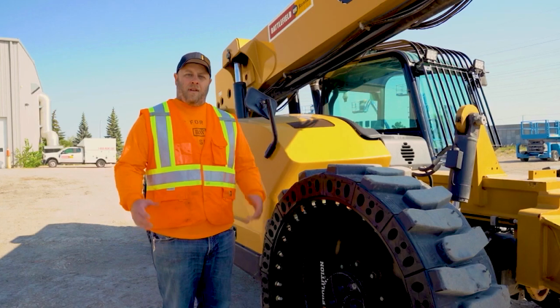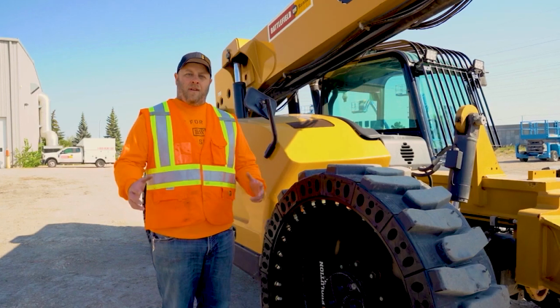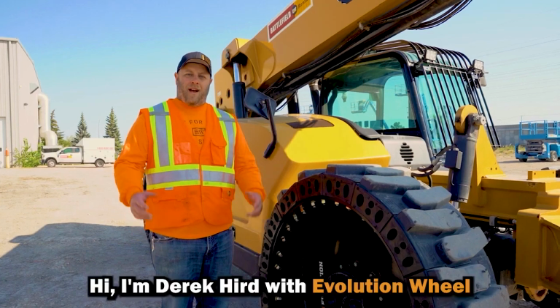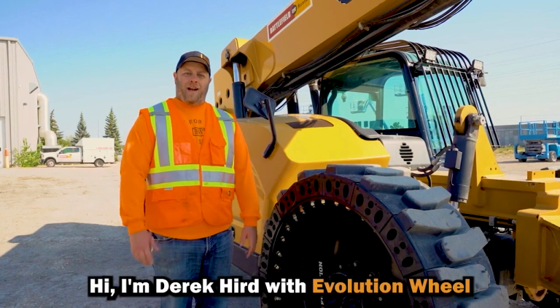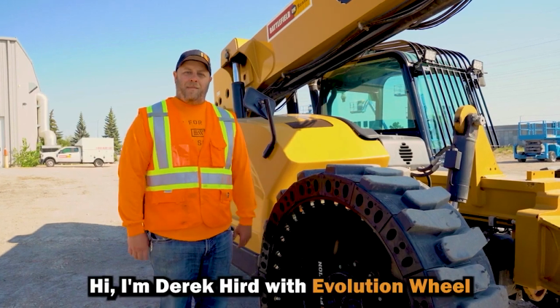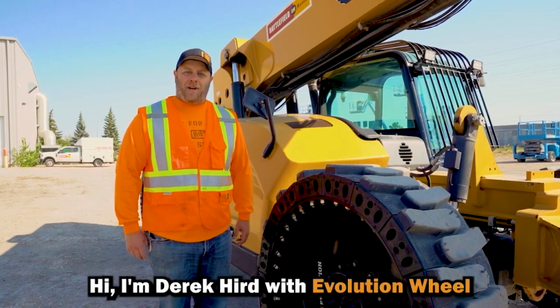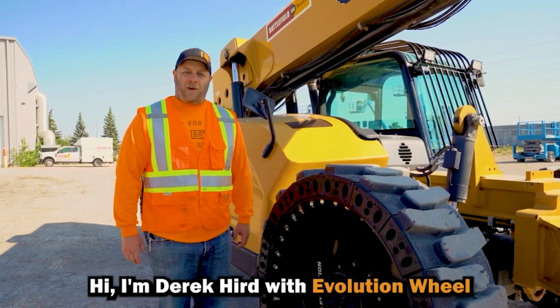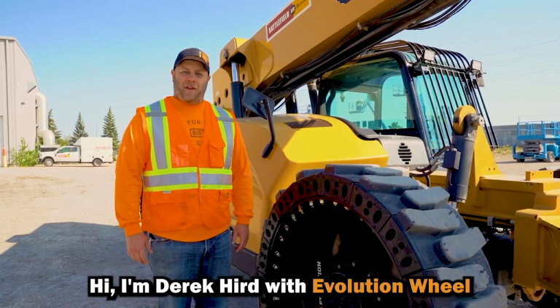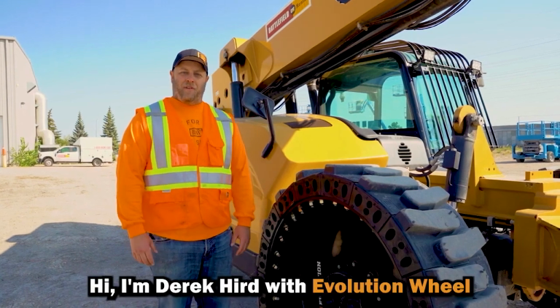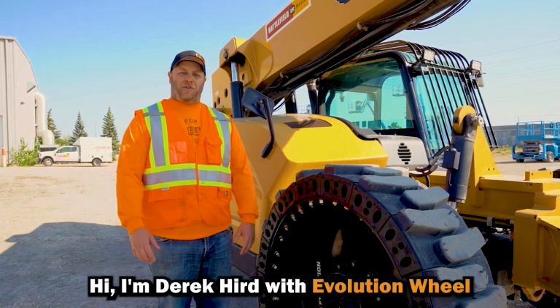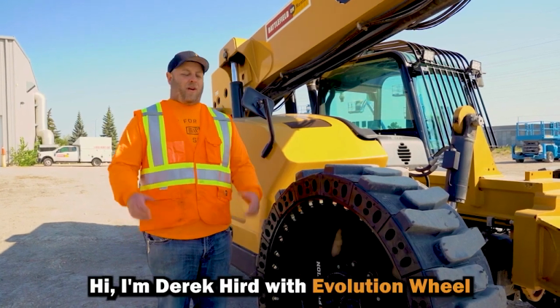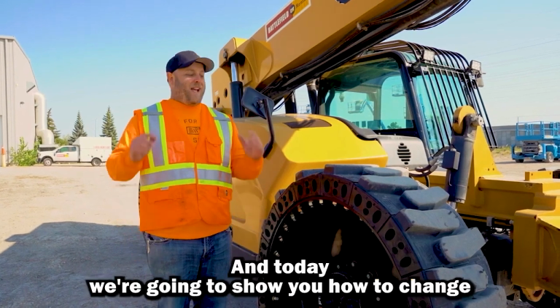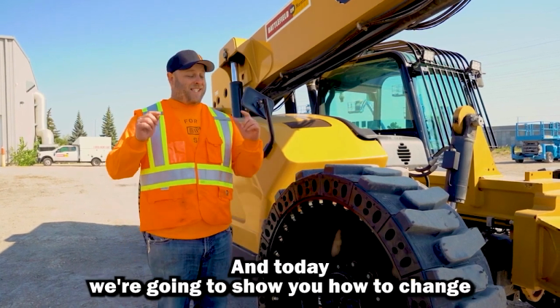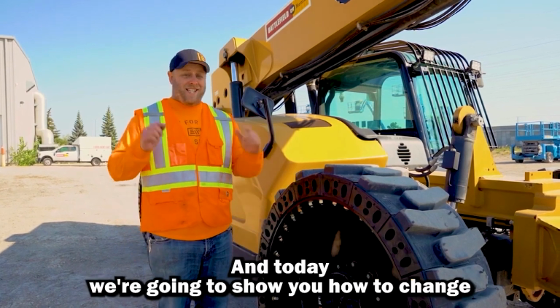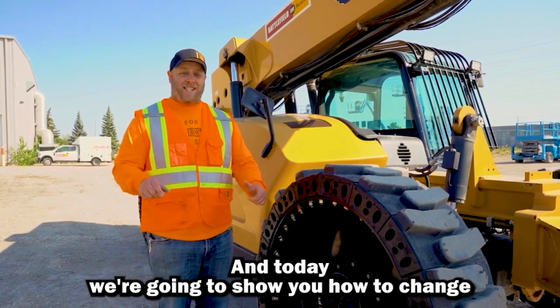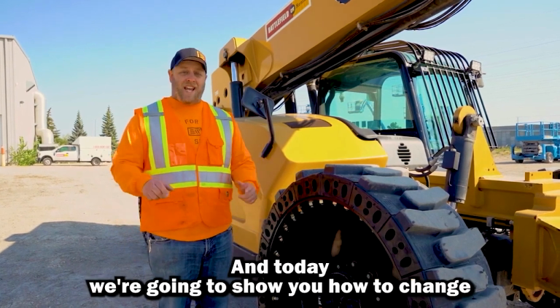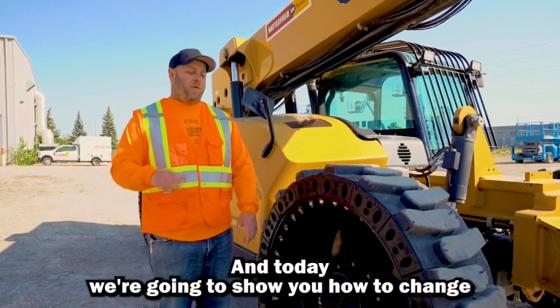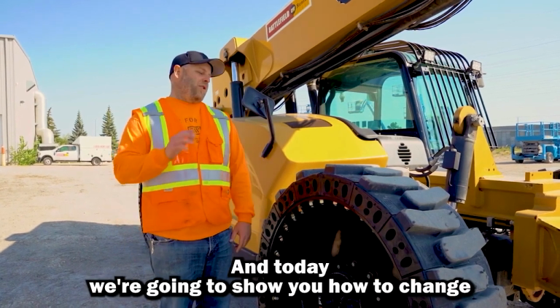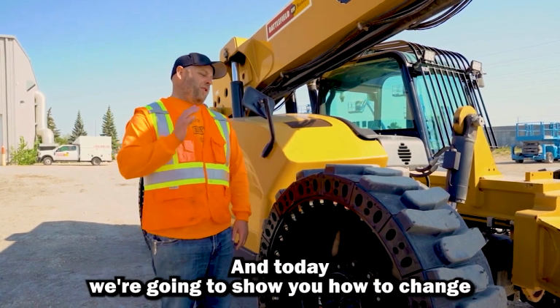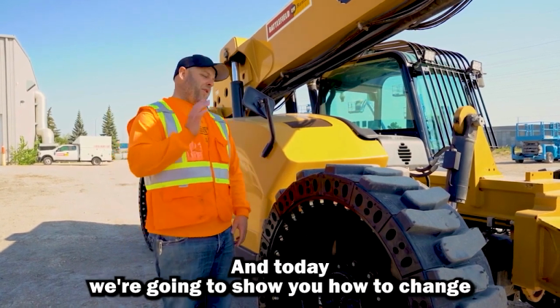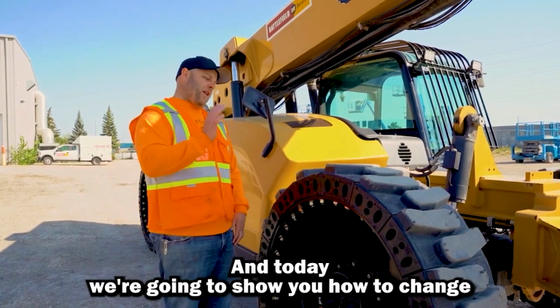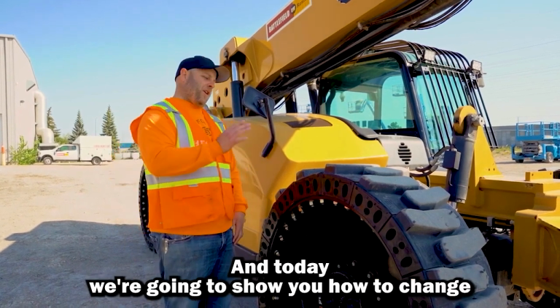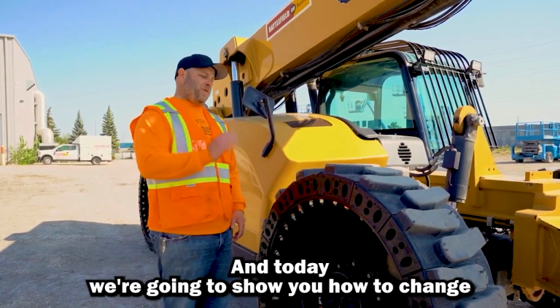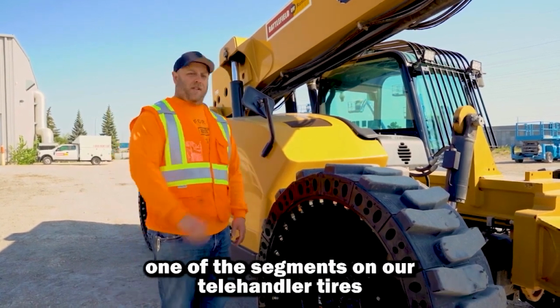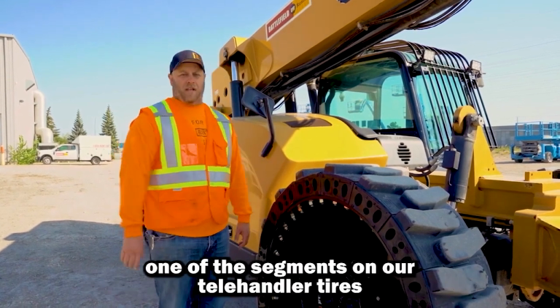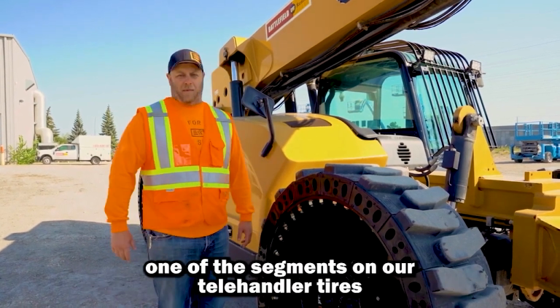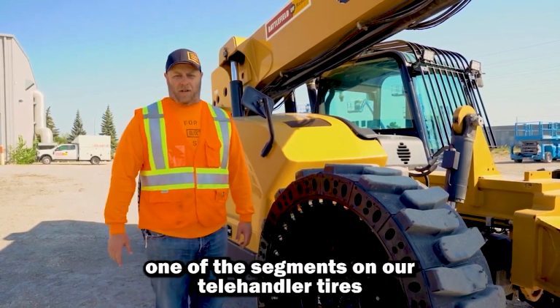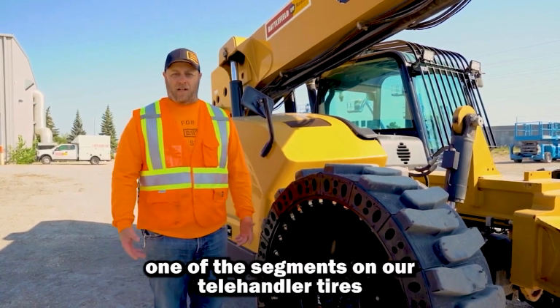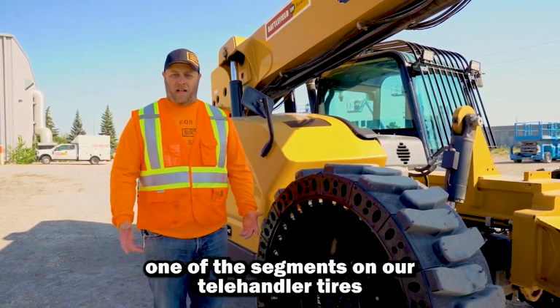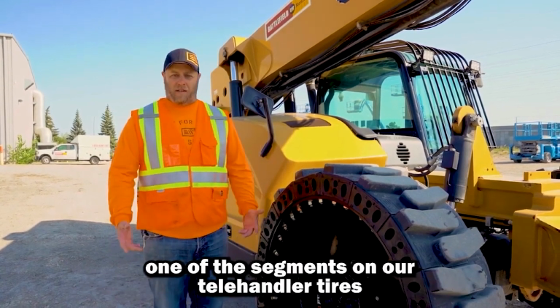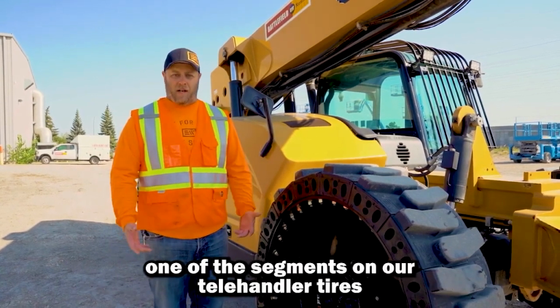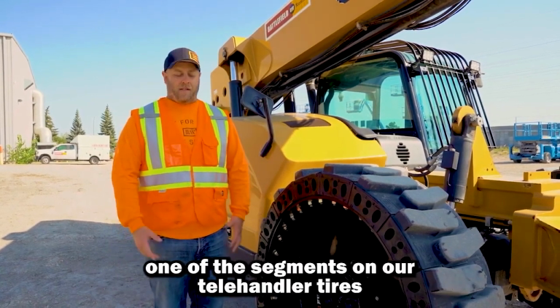Hi, I'm Derek Herb with Evolution Wheel and today we're going to show you how to change one of the segments on our telehandler tires.